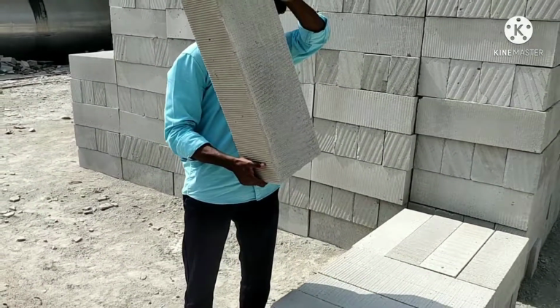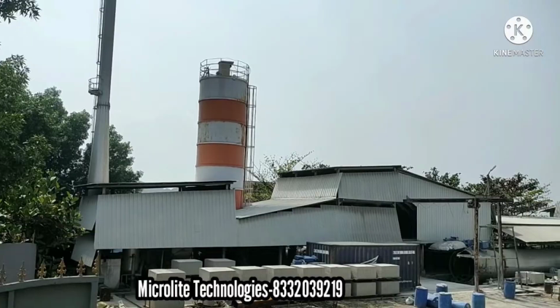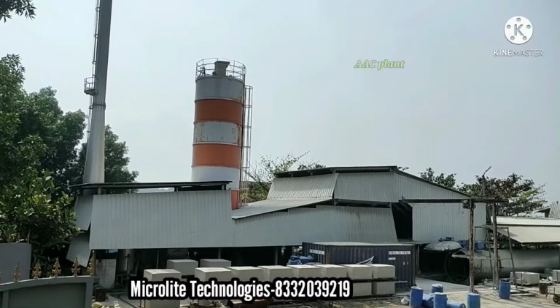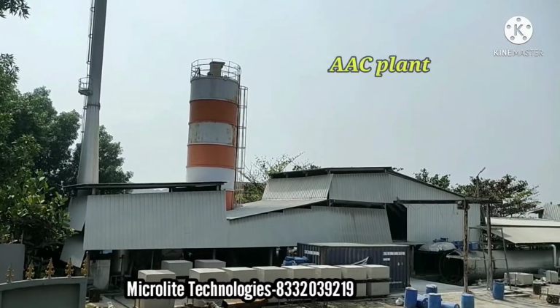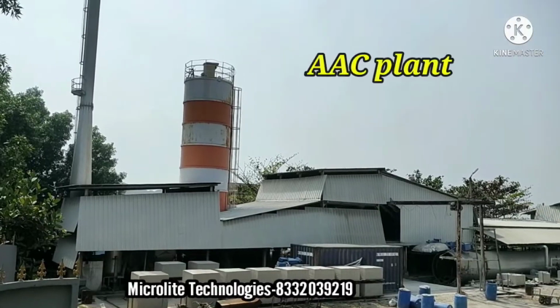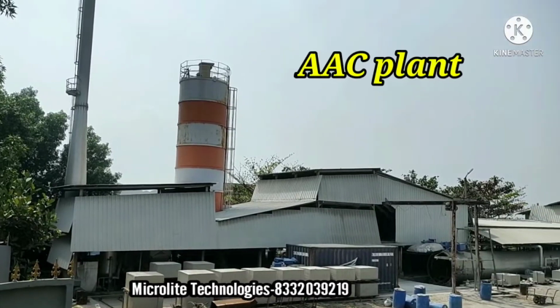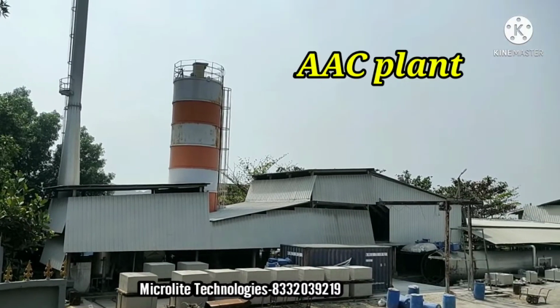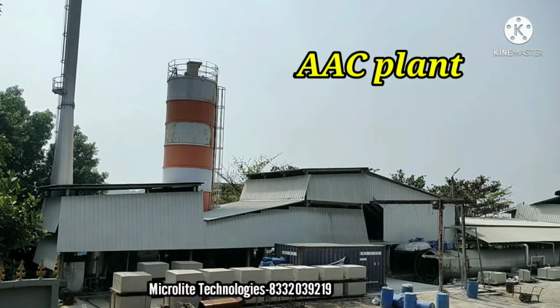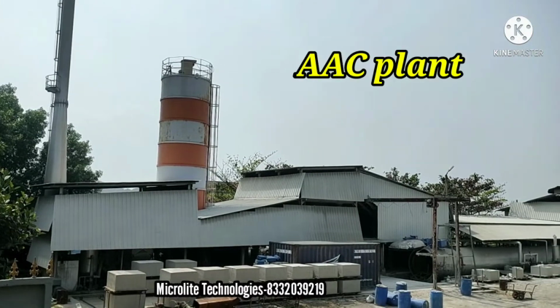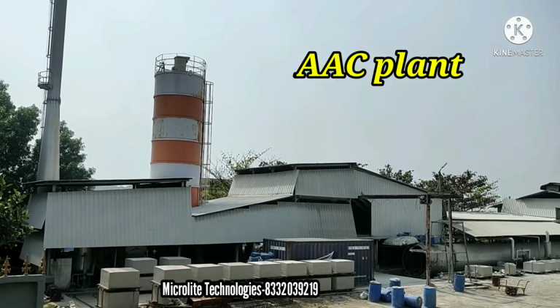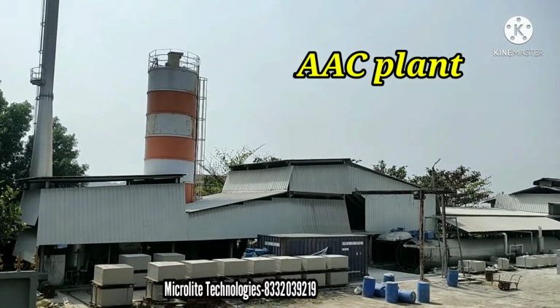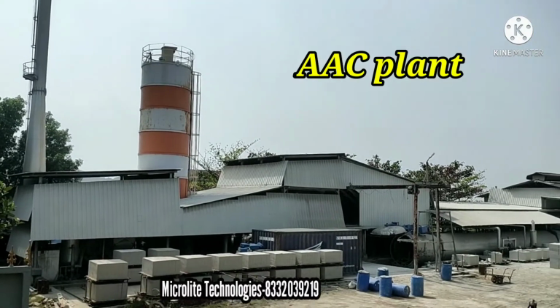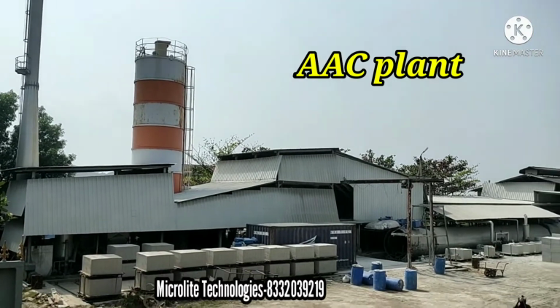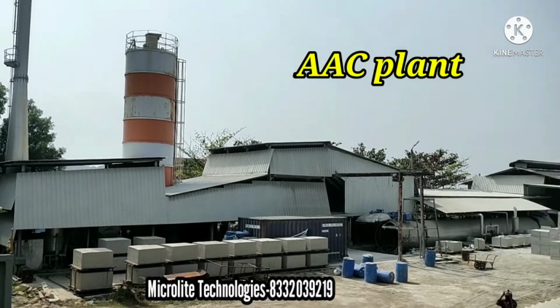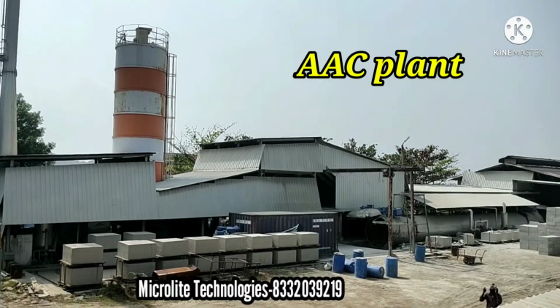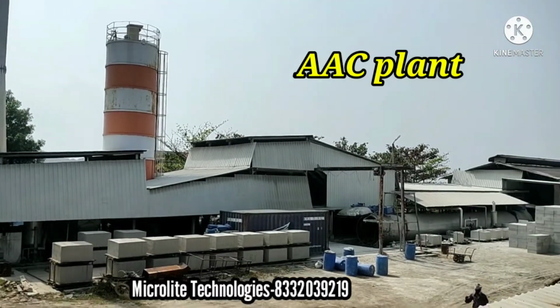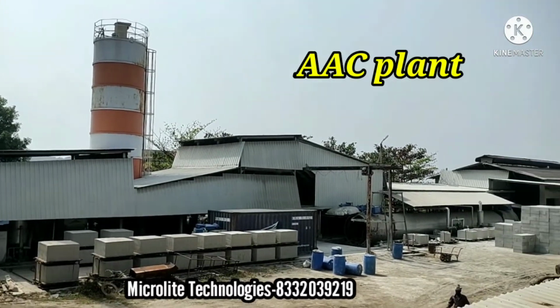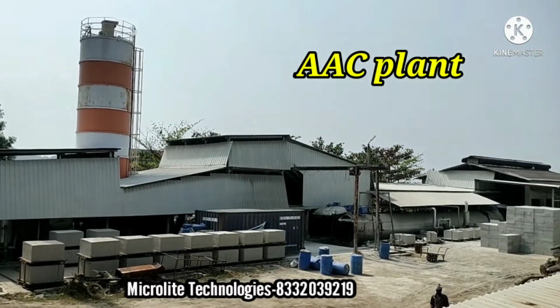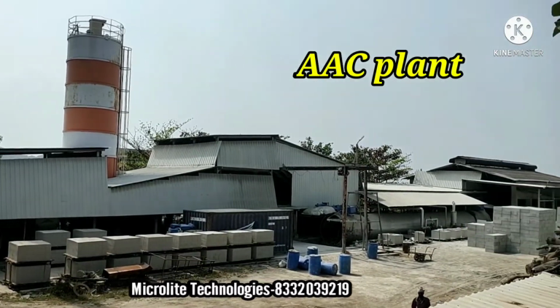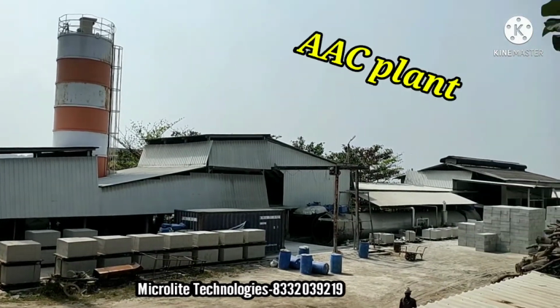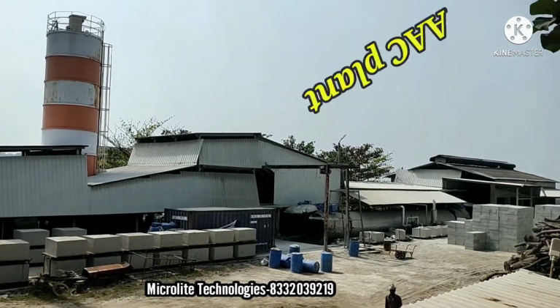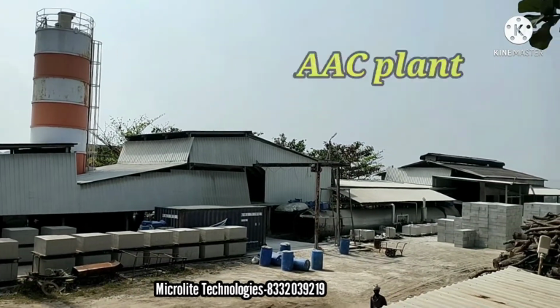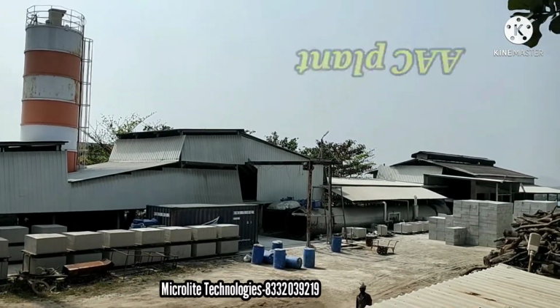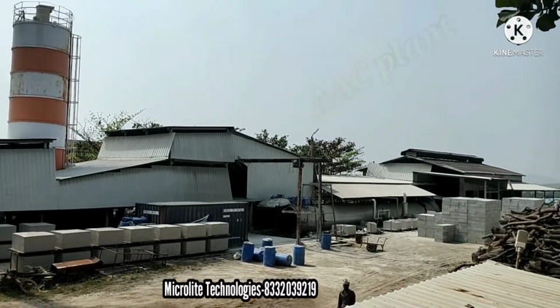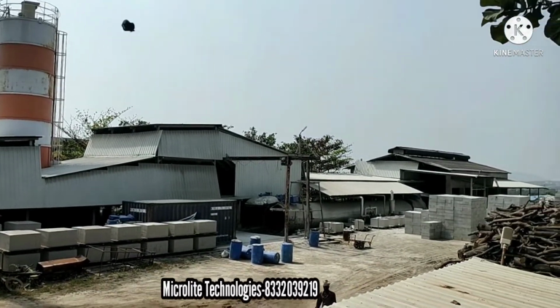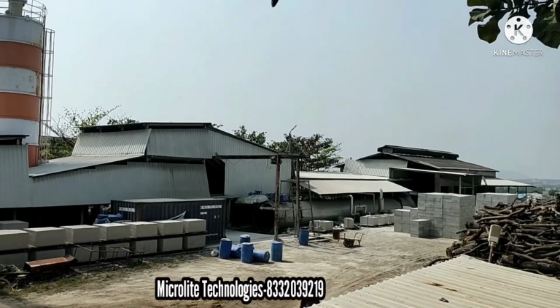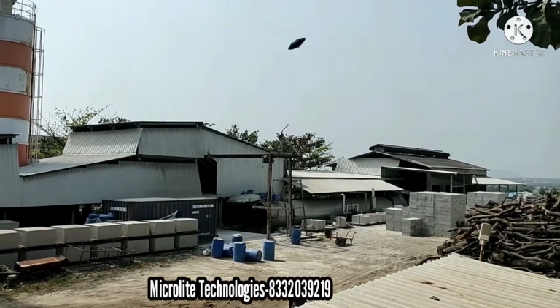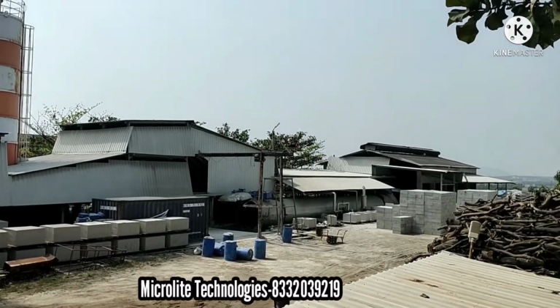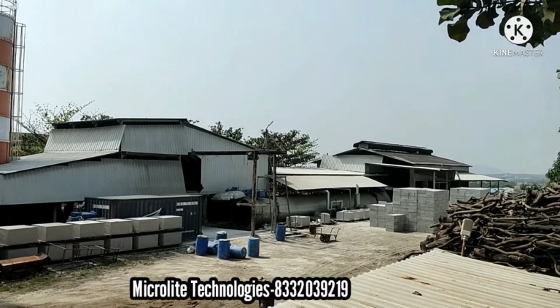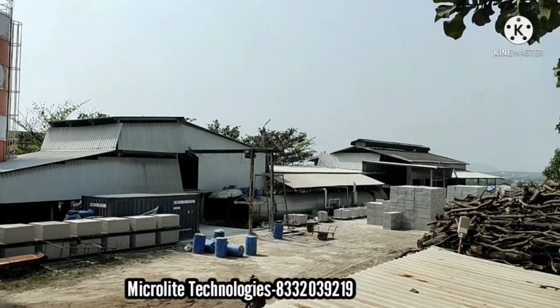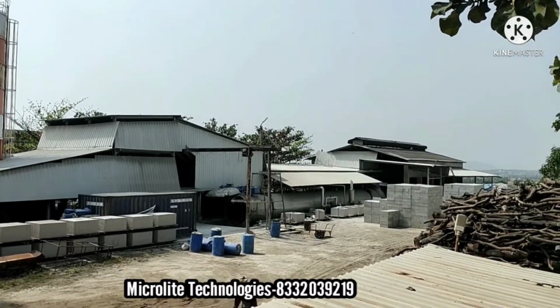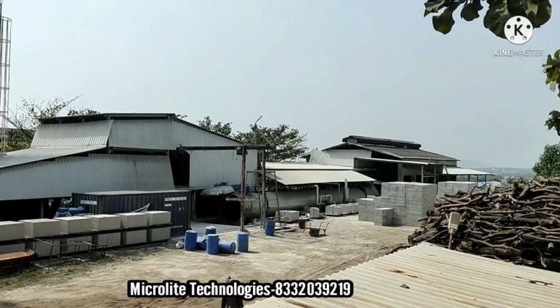This is the AAC plant. So before going to the video, please do subscribe to my channel.